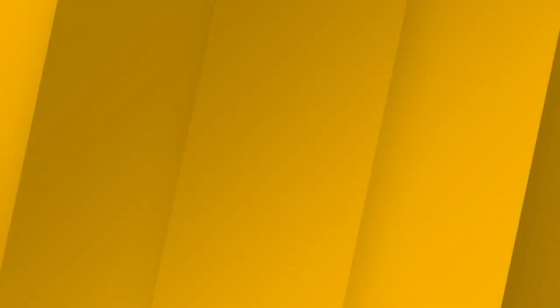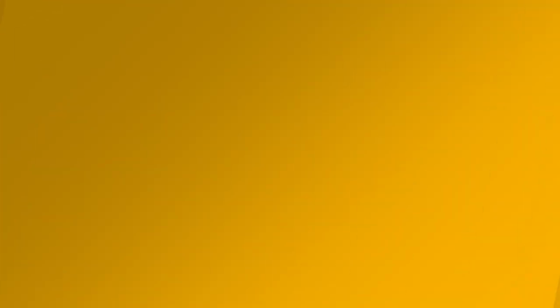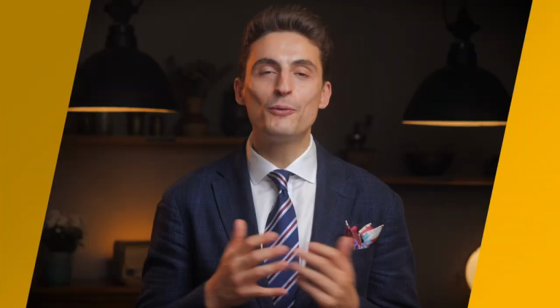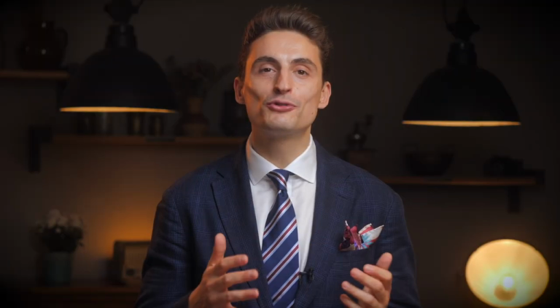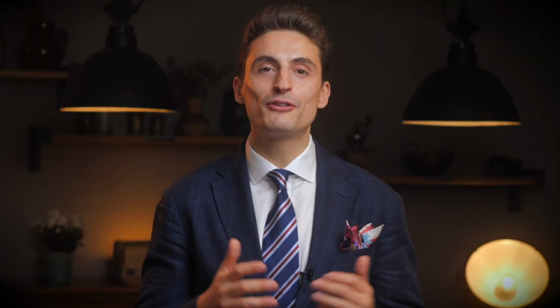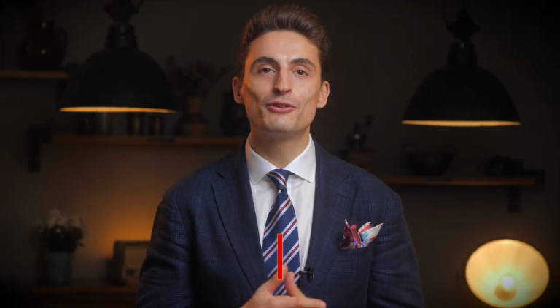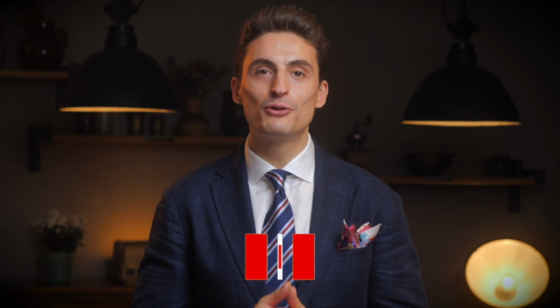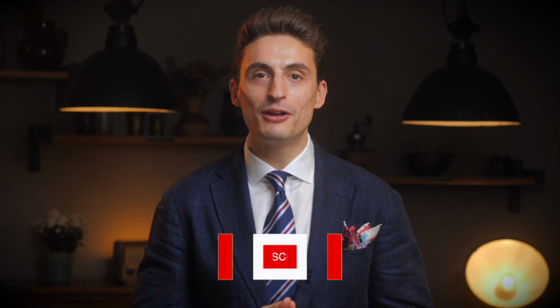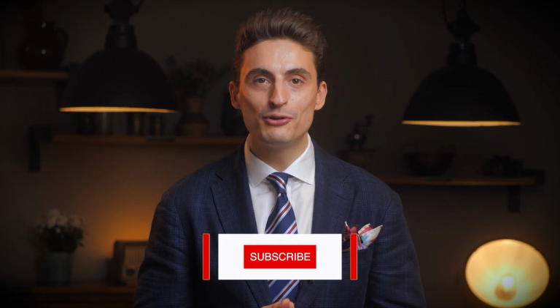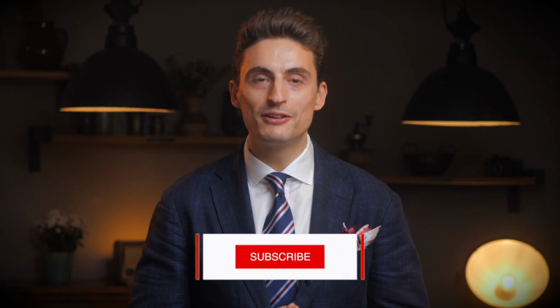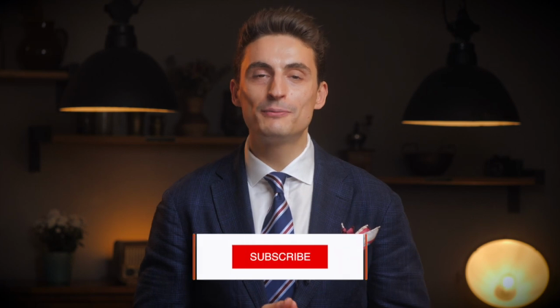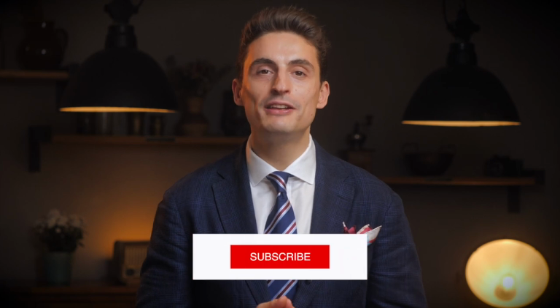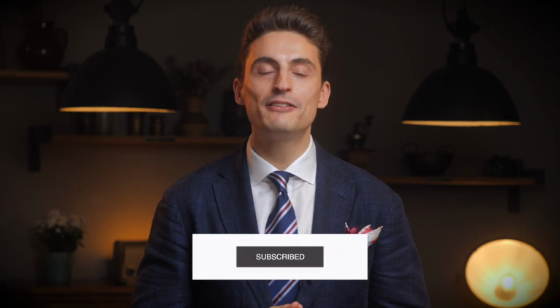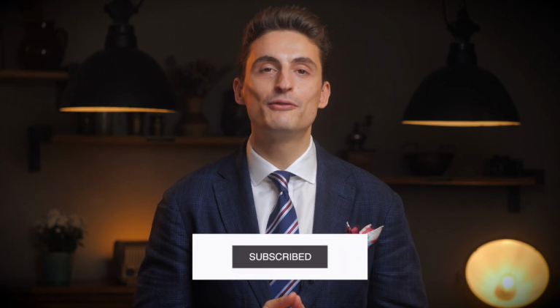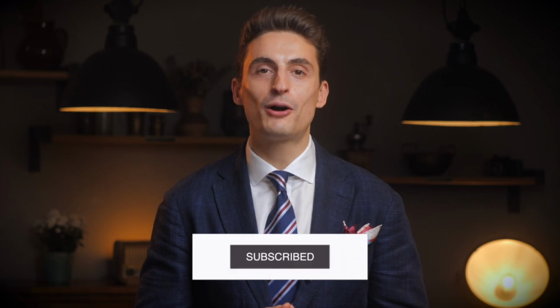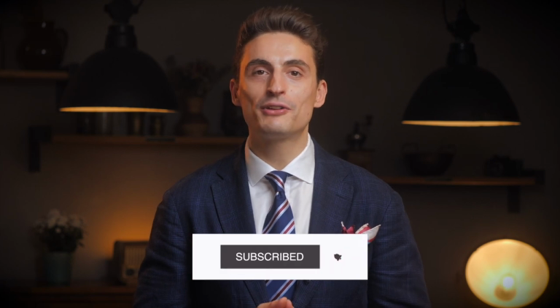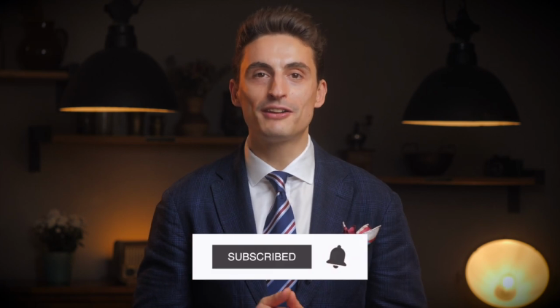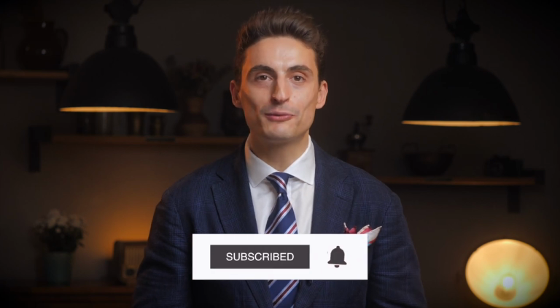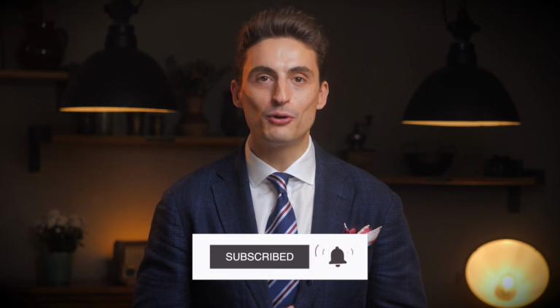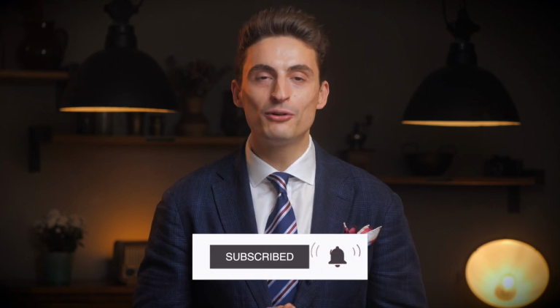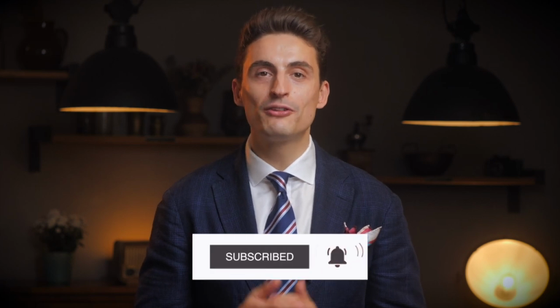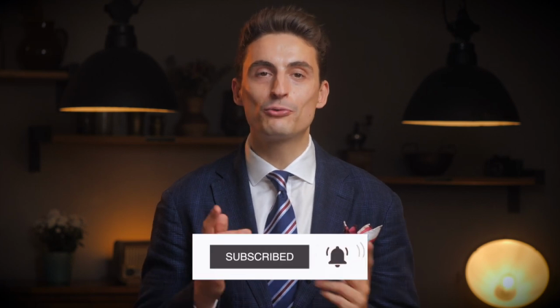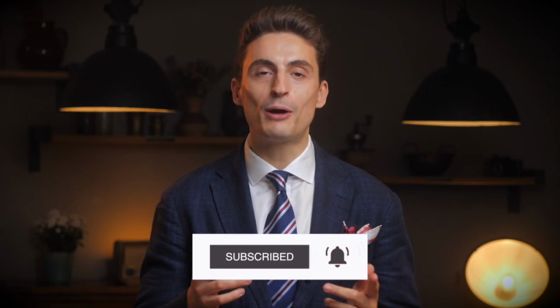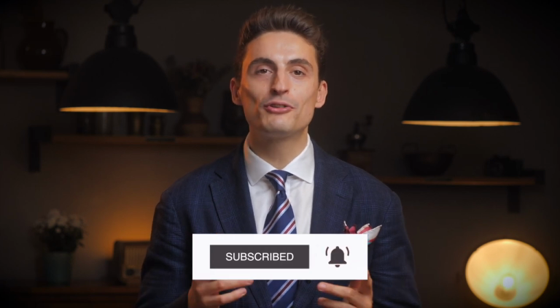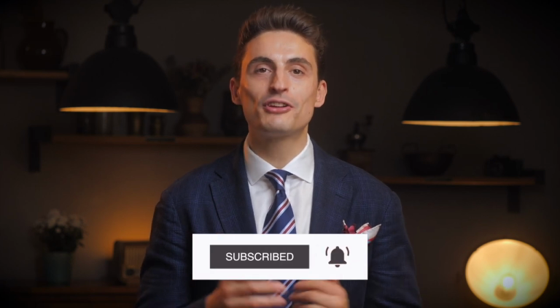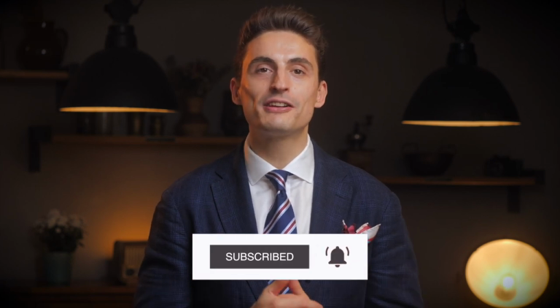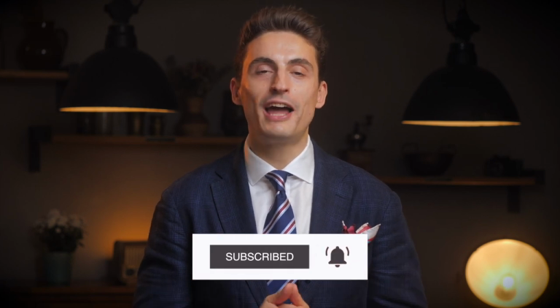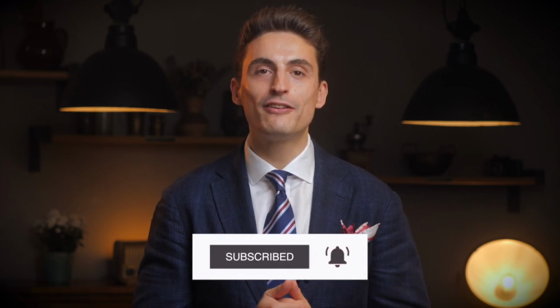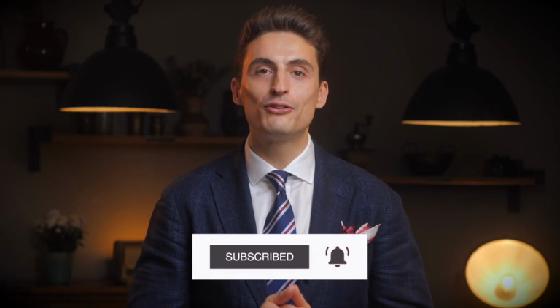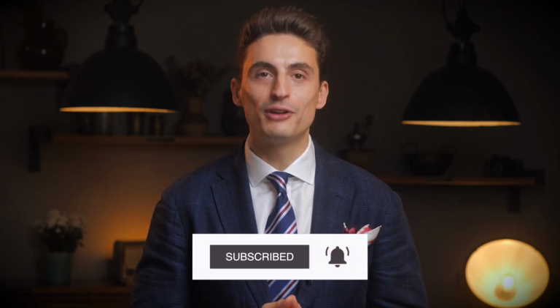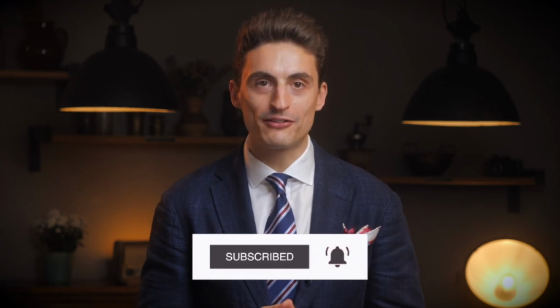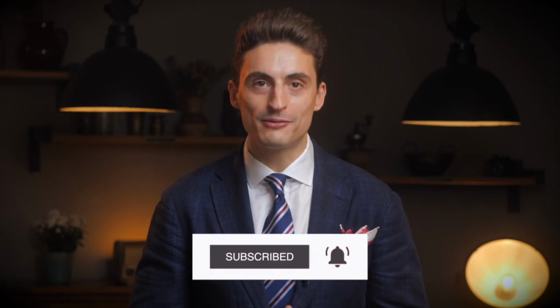I hope you enjoyed this video. If you did, please leave a comment and a like below, subscribe to the channel, and see you next time.